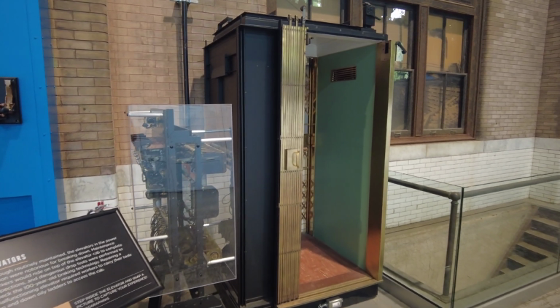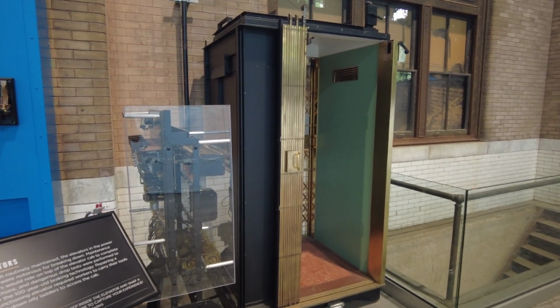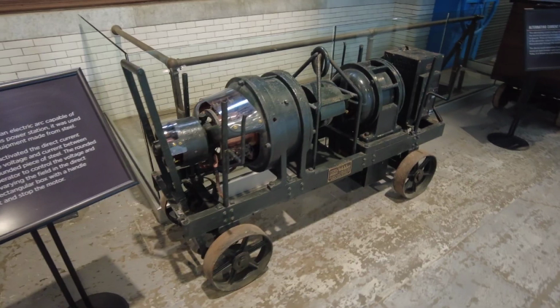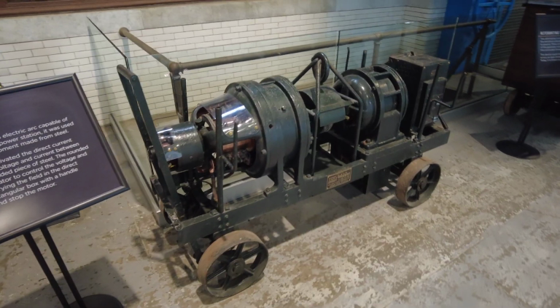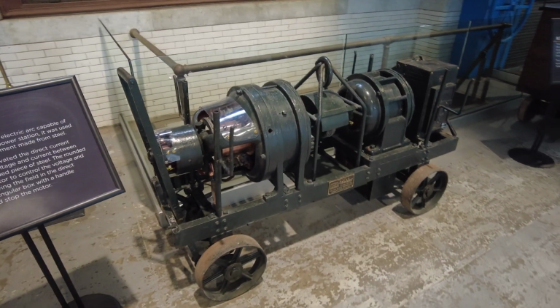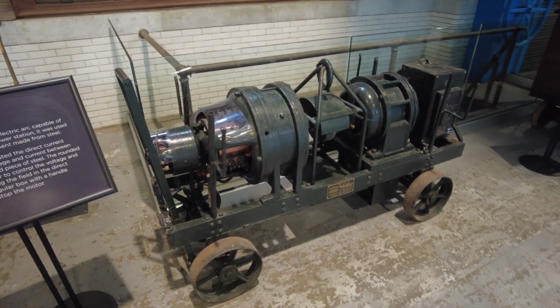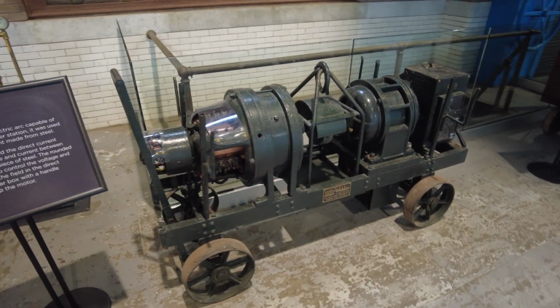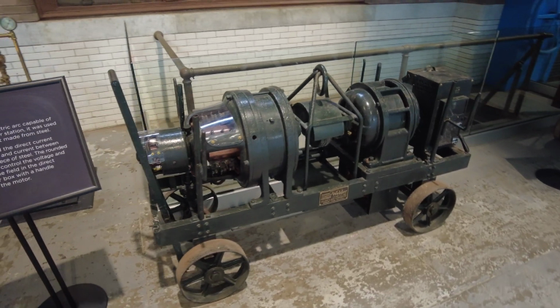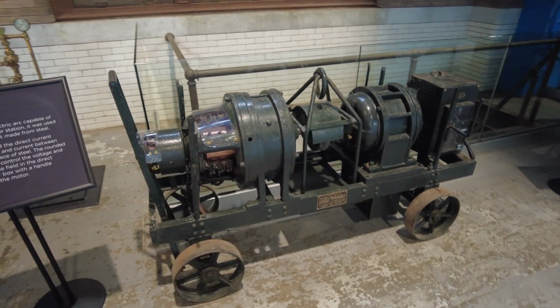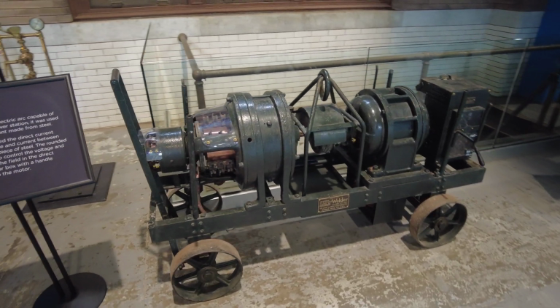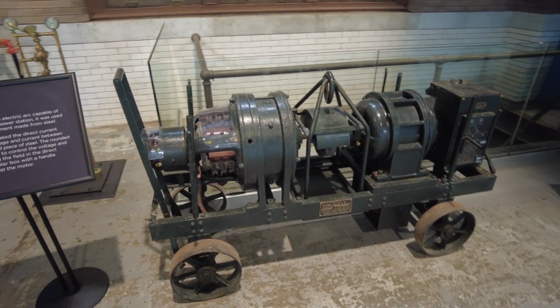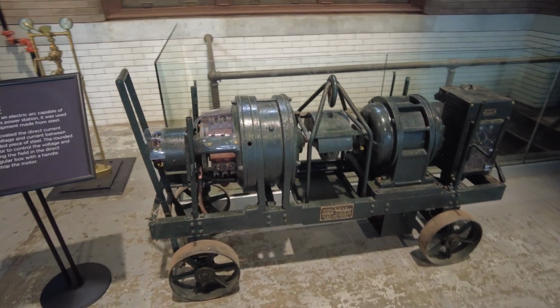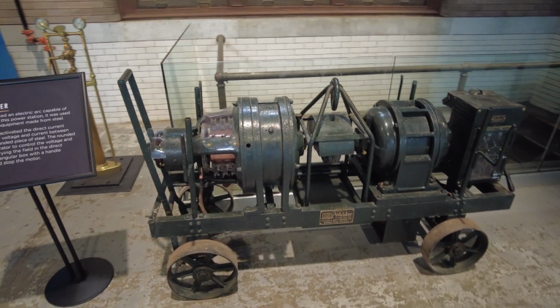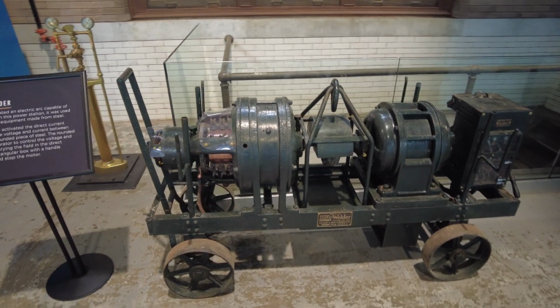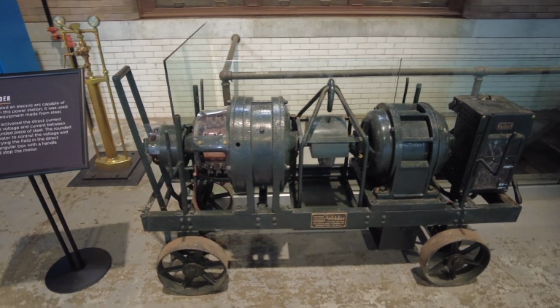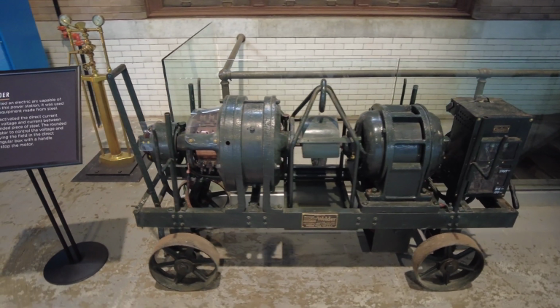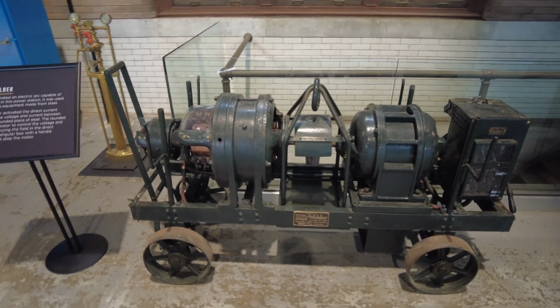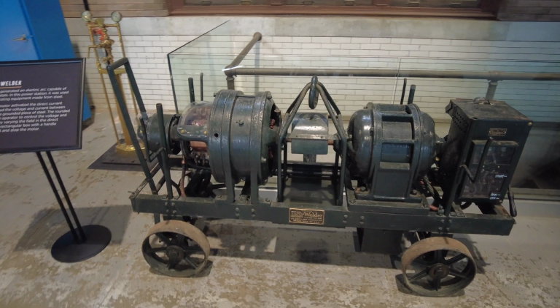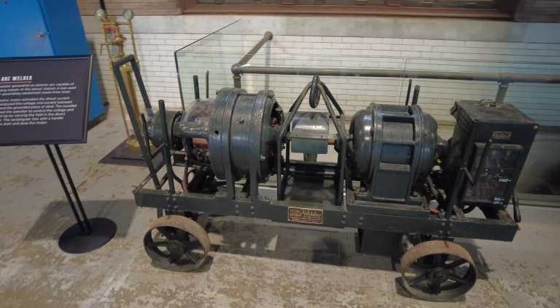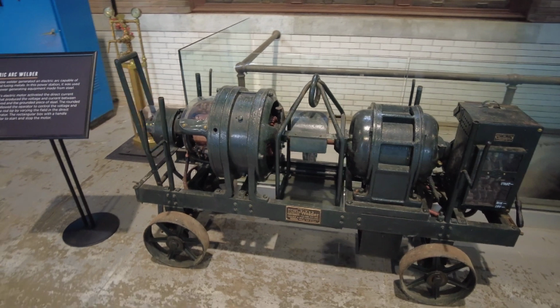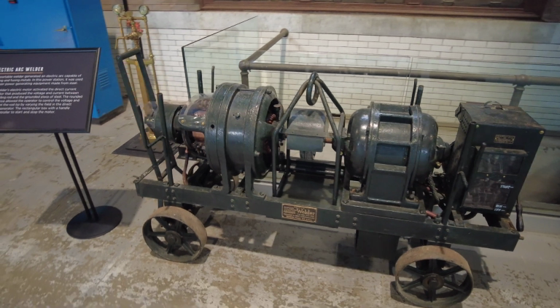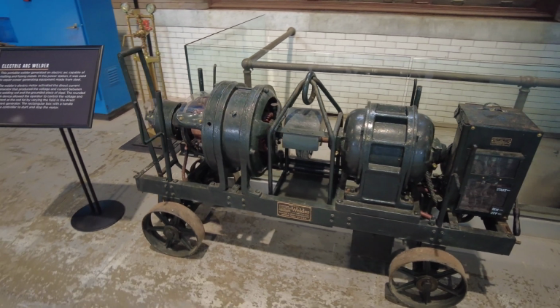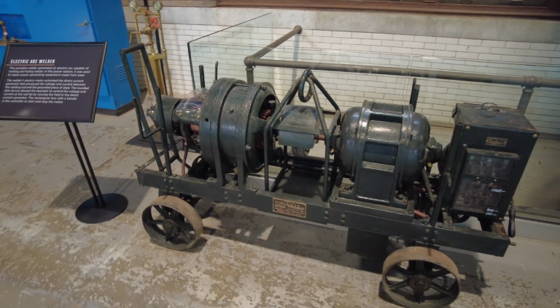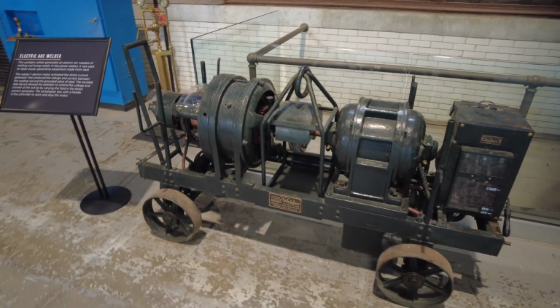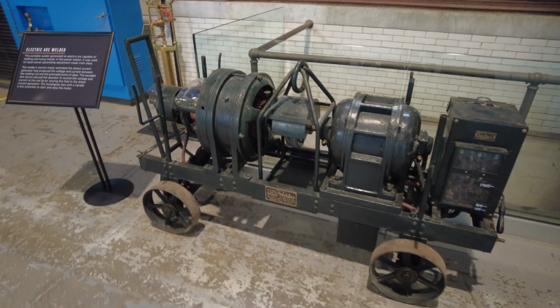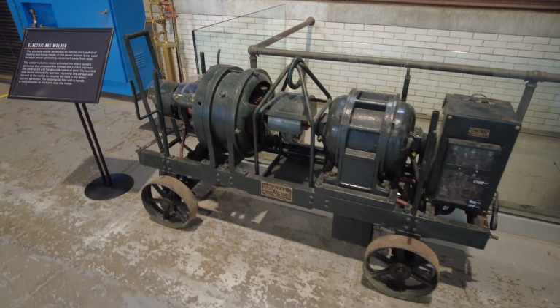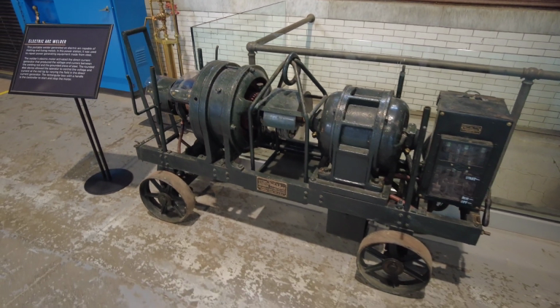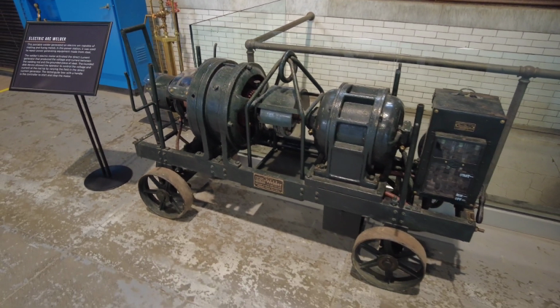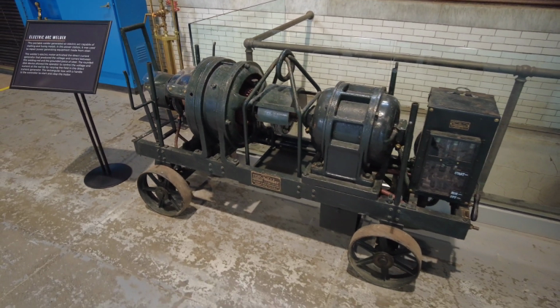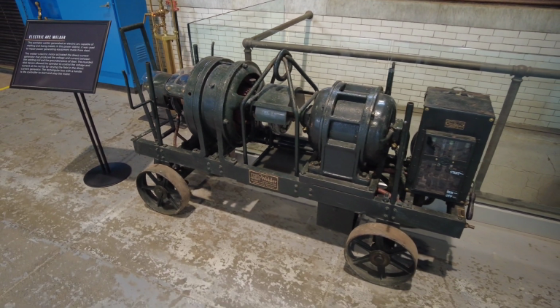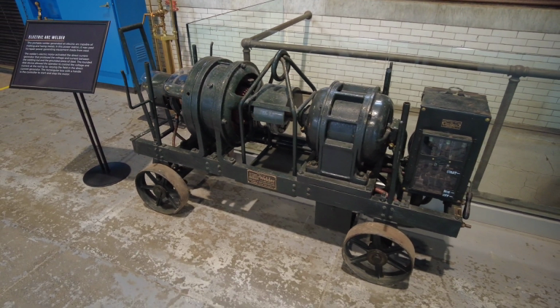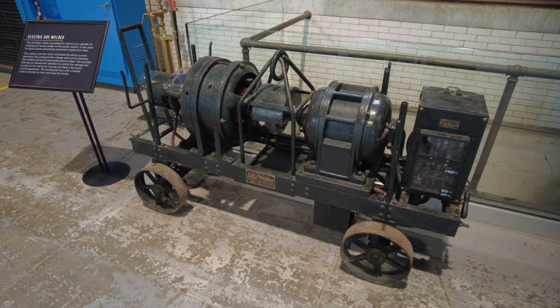This is a portable welder used to generate an electric arc which melted and fused metals together. It was used to repair power station equipment.